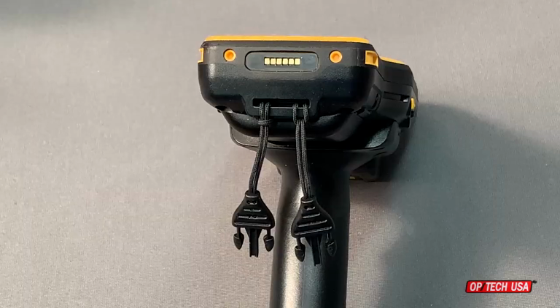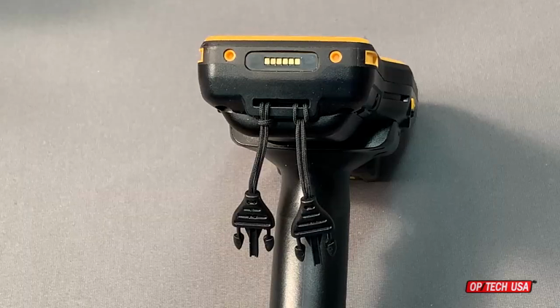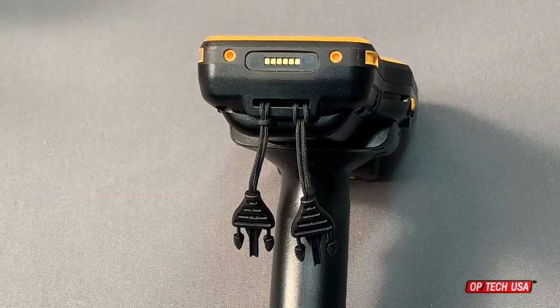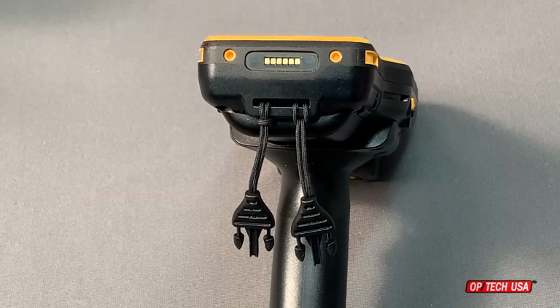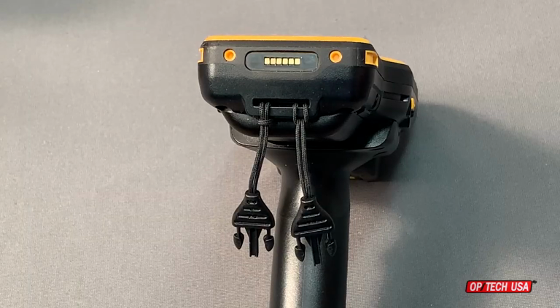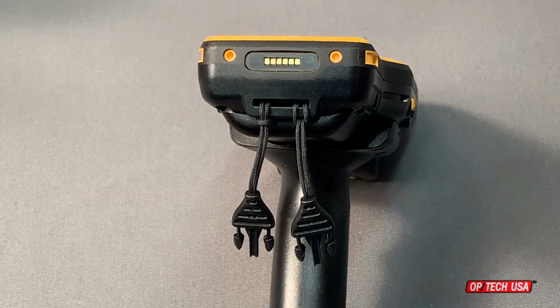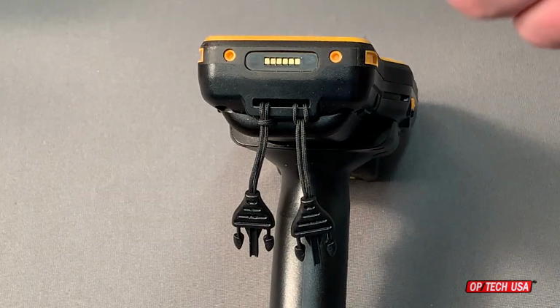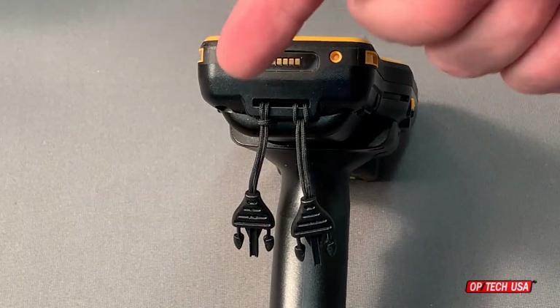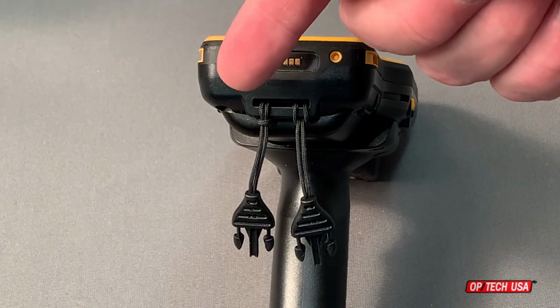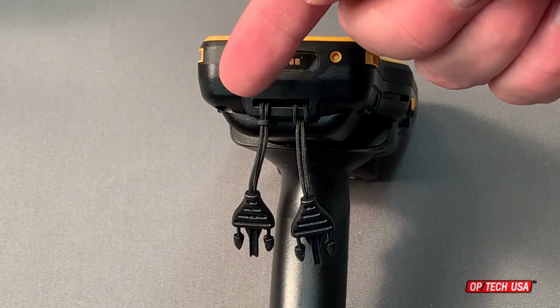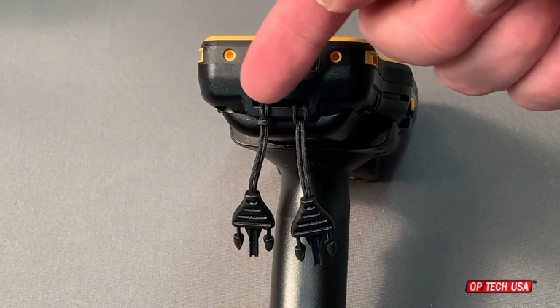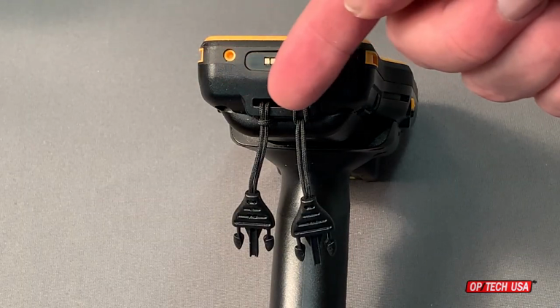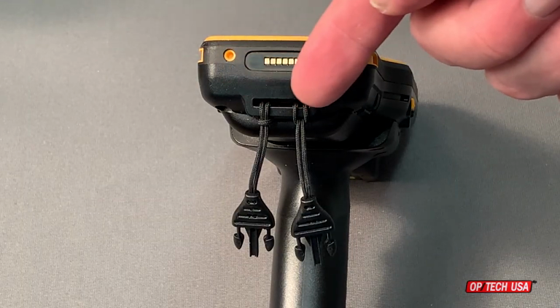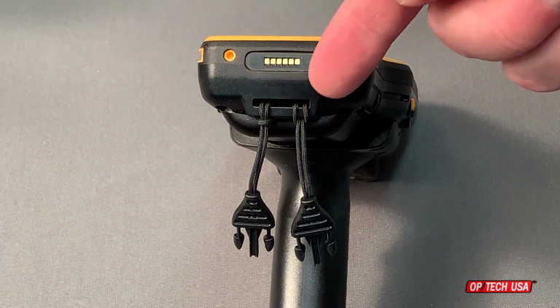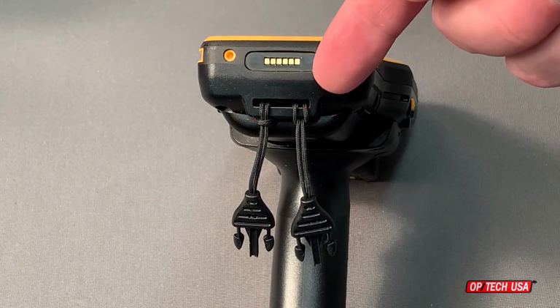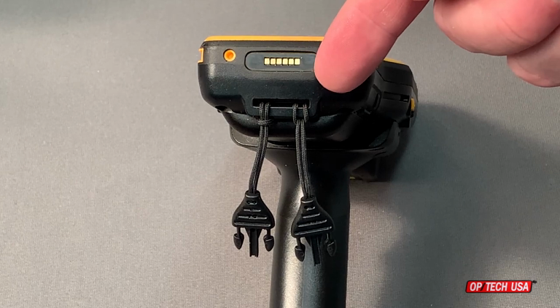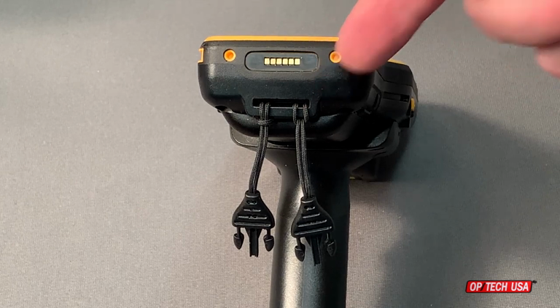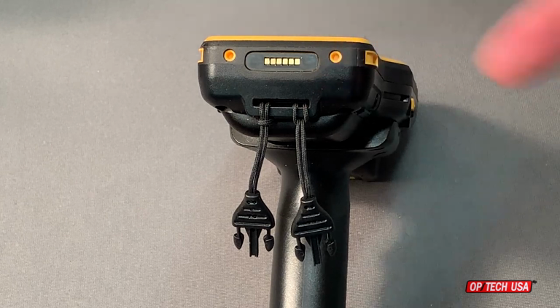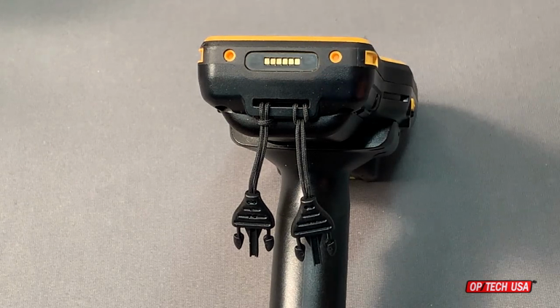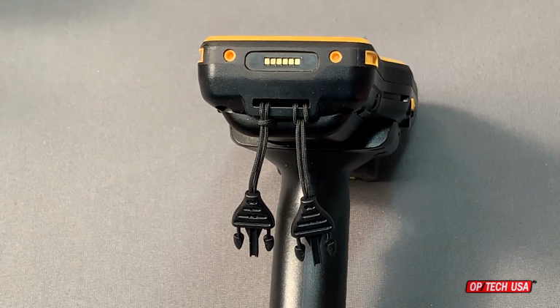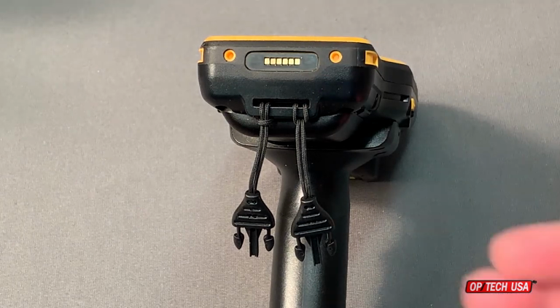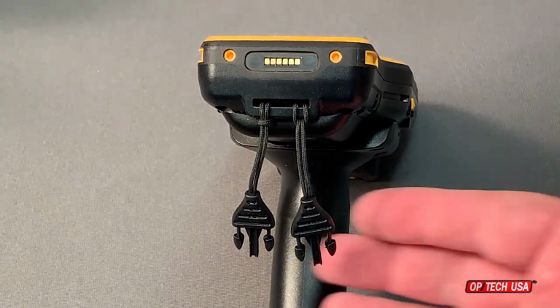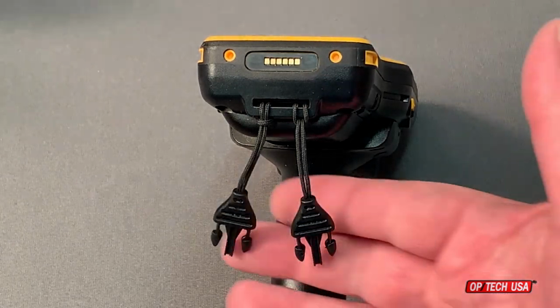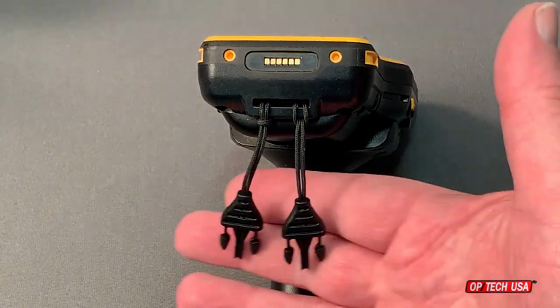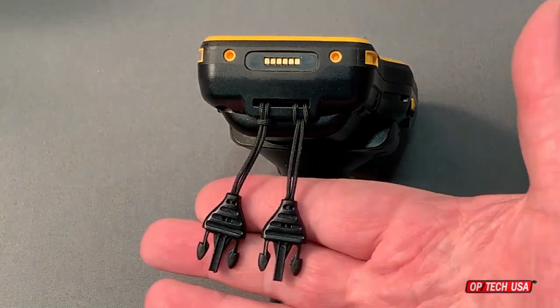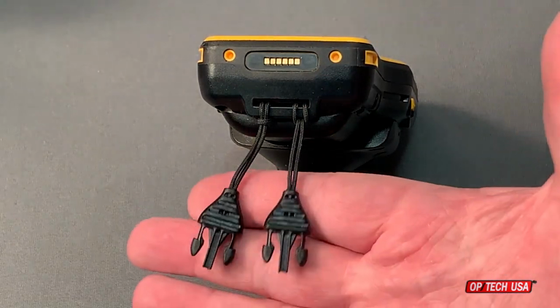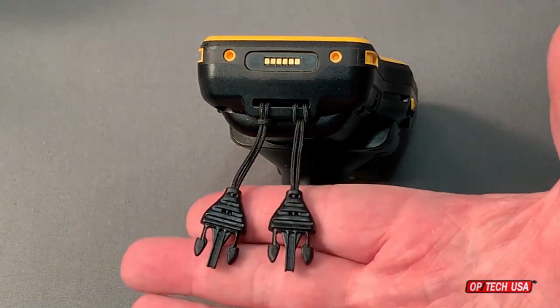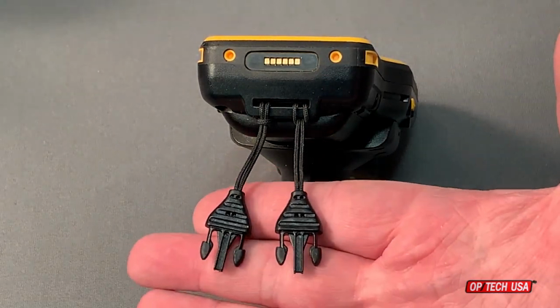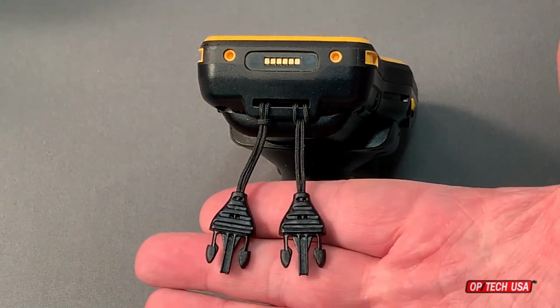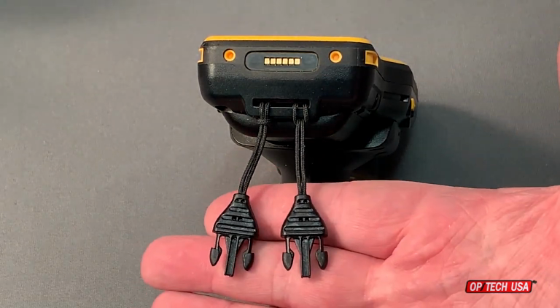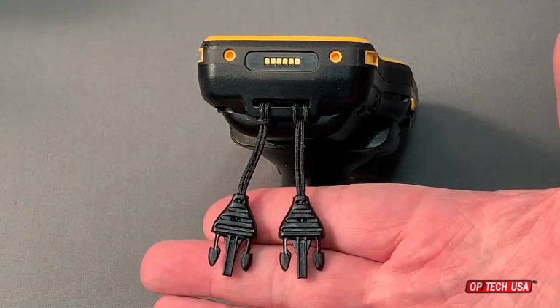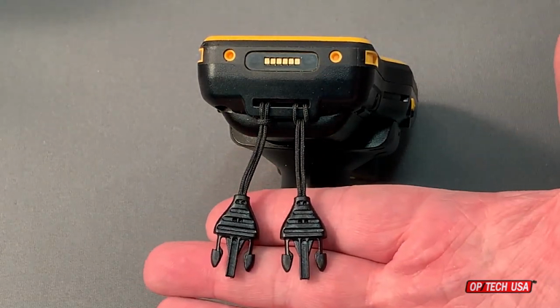If your scanner has a slot connection point, you can attach both mini QD connectors to the slot.